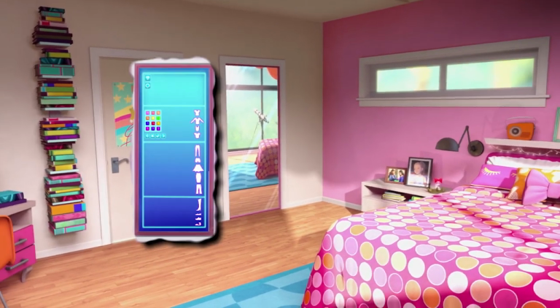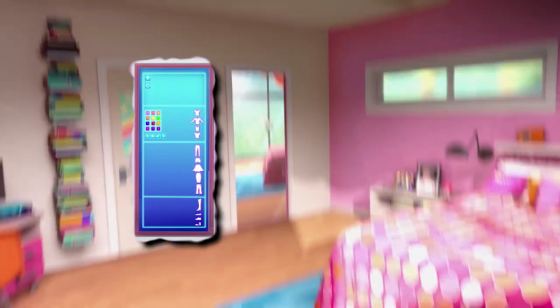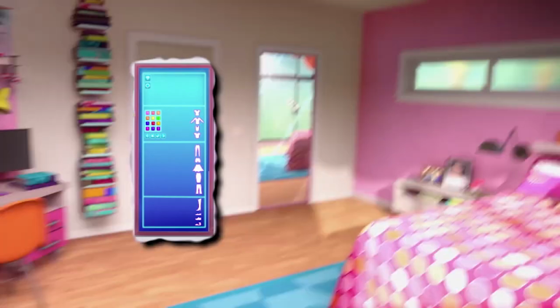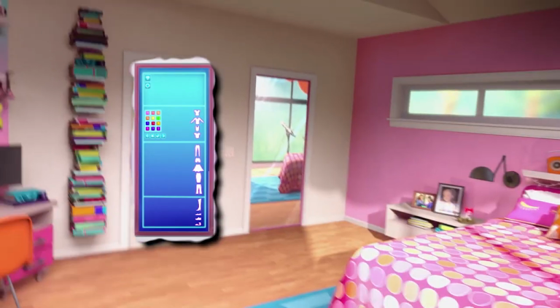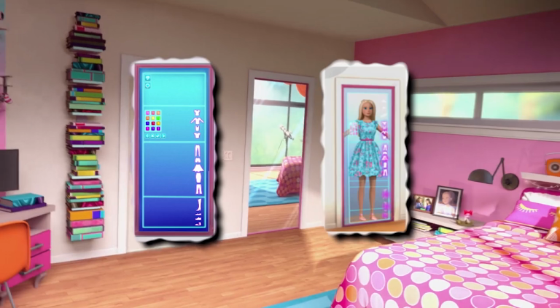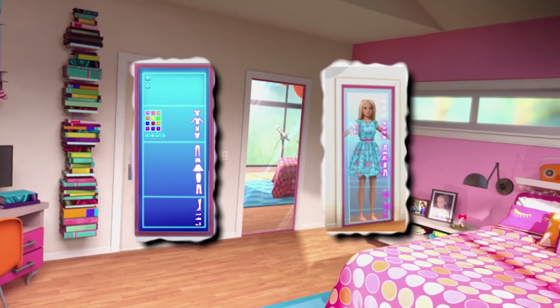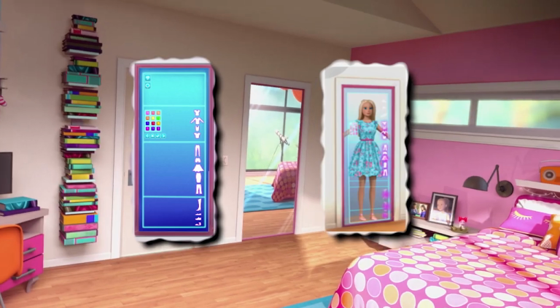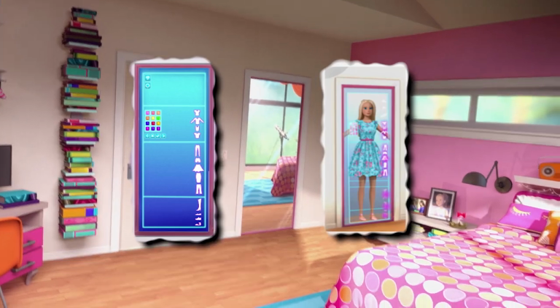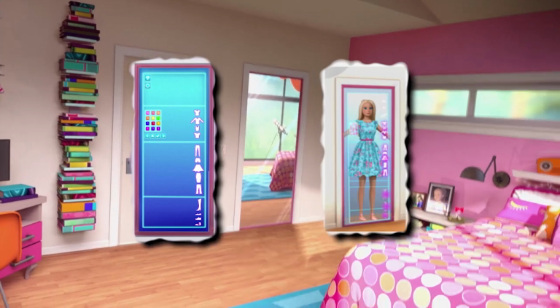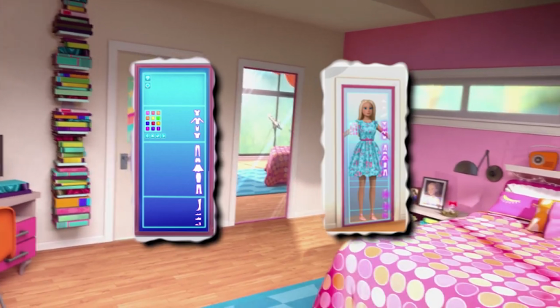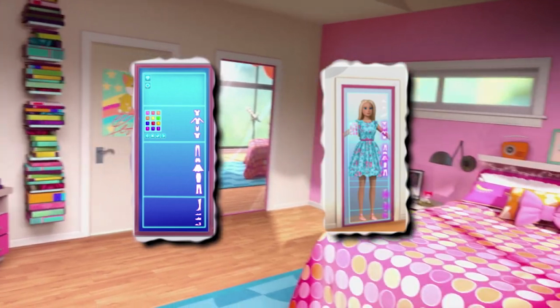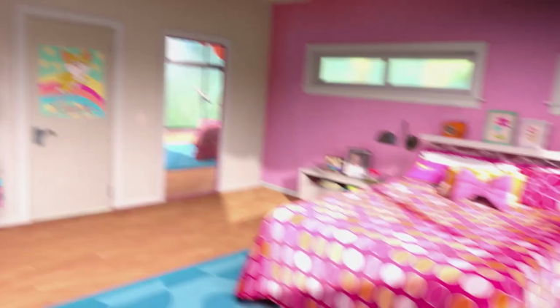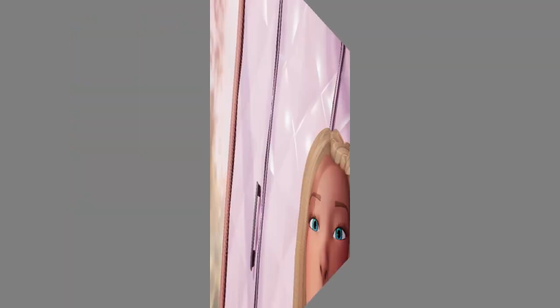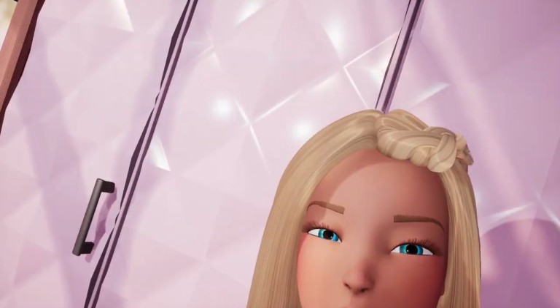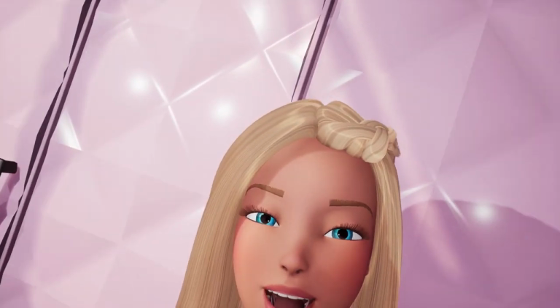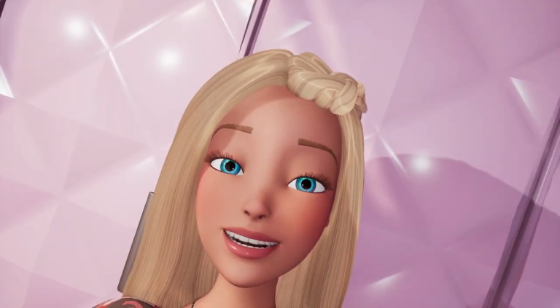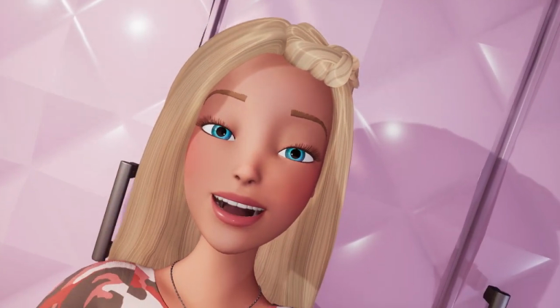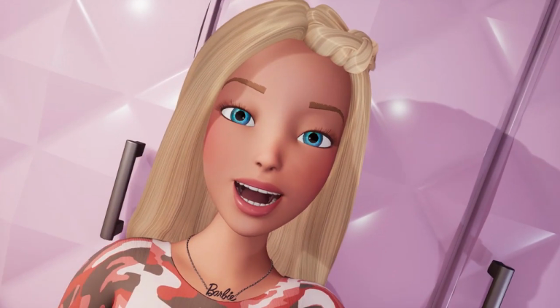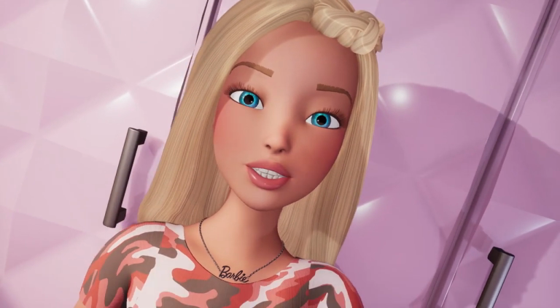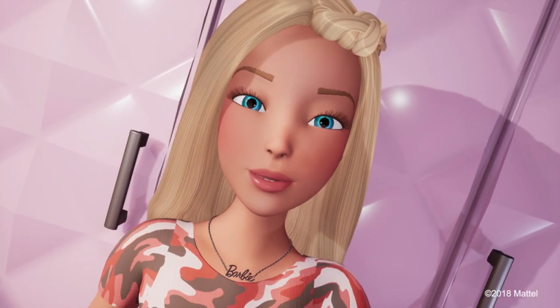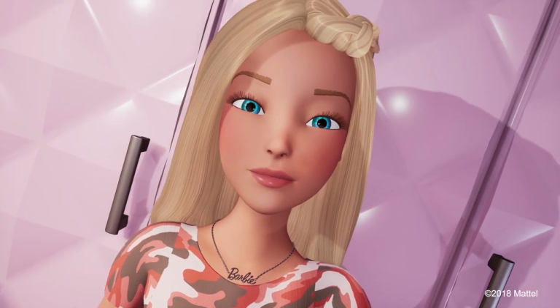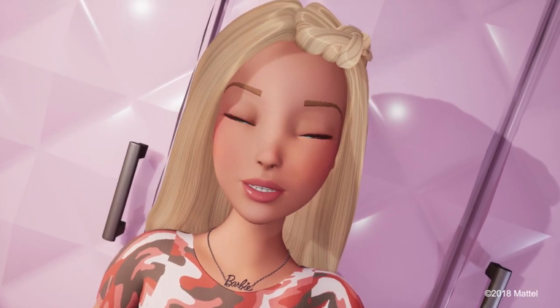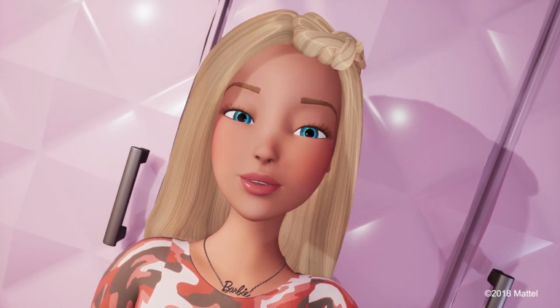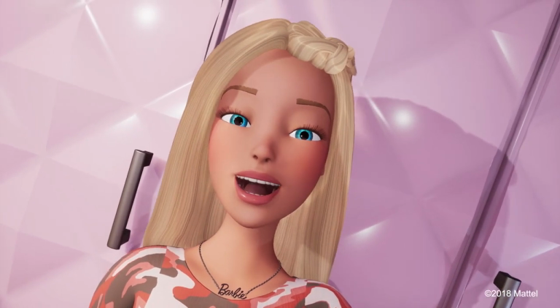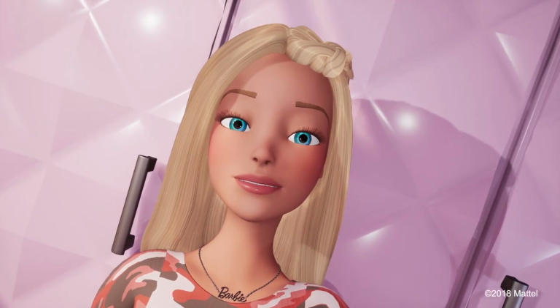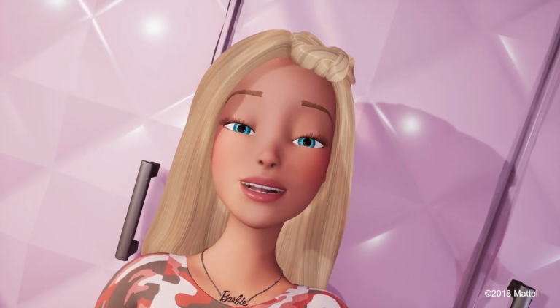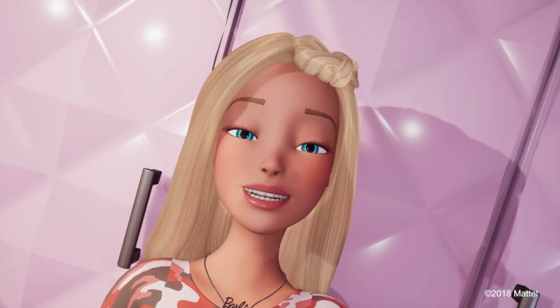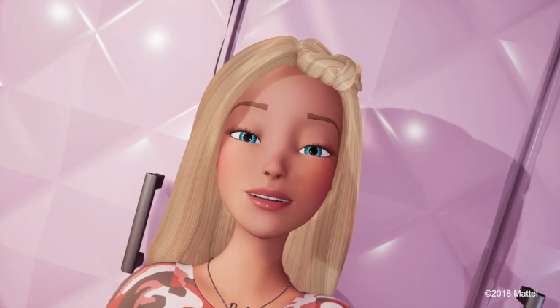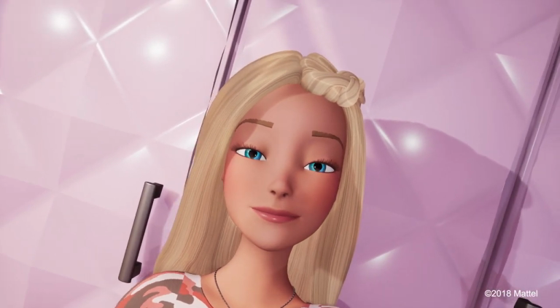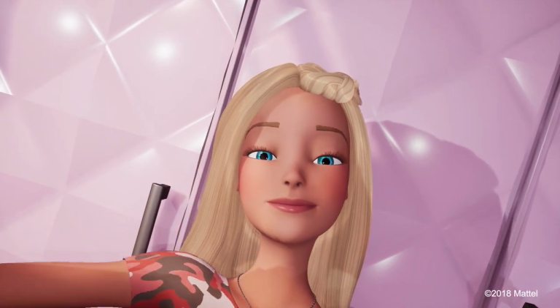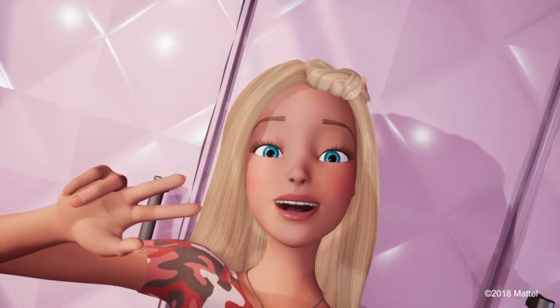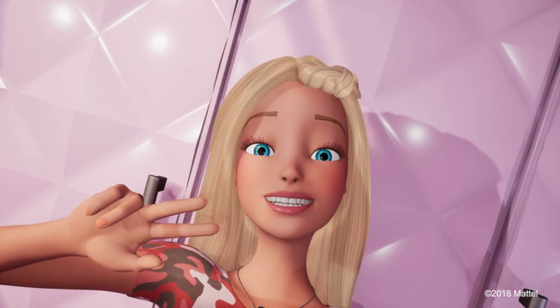That's the virtual closet you guys voted on before. You know what? I should do an episode on that. Next time. Peace!